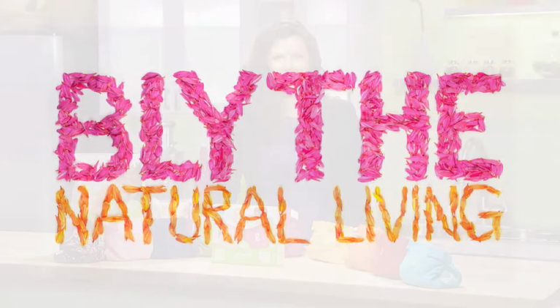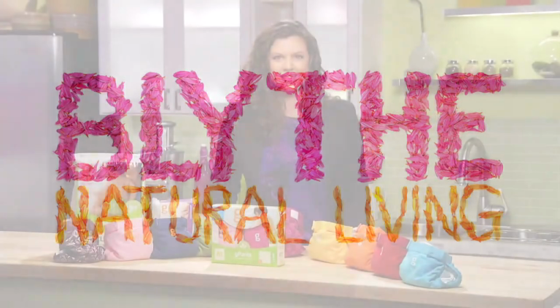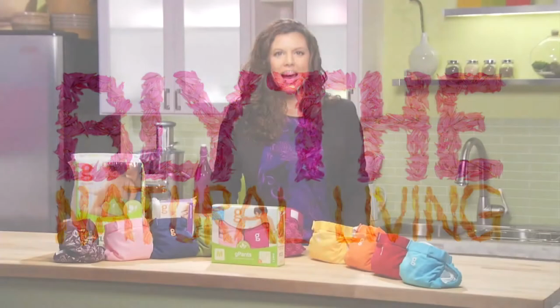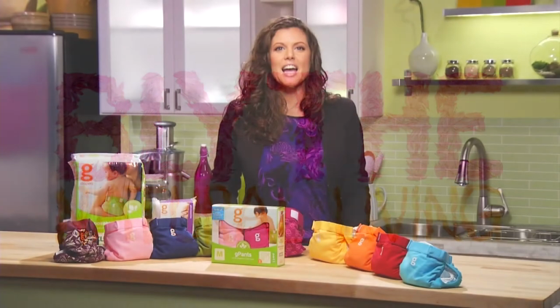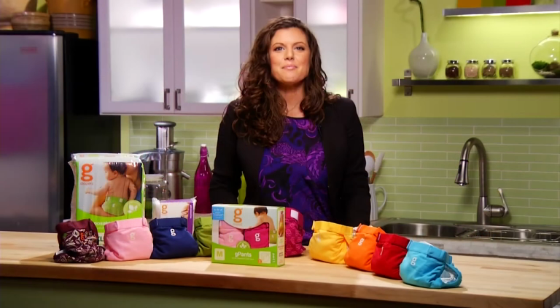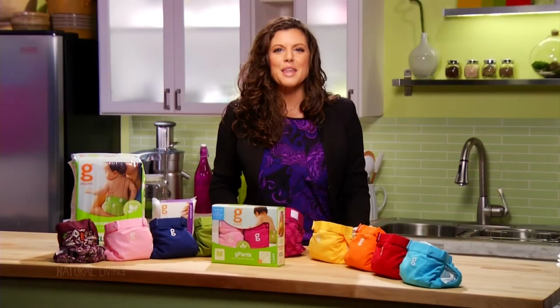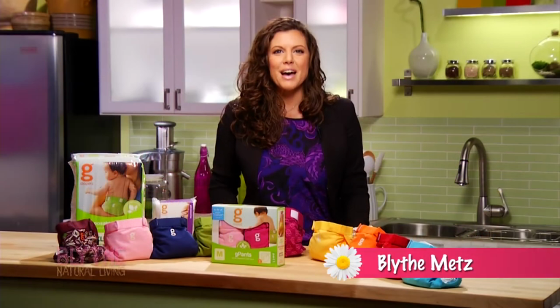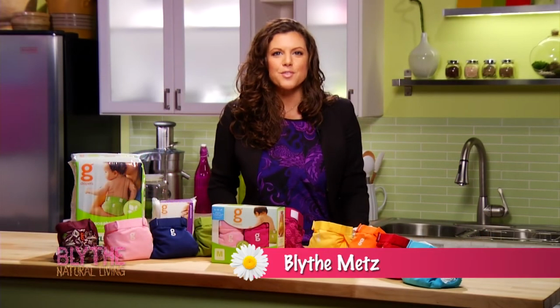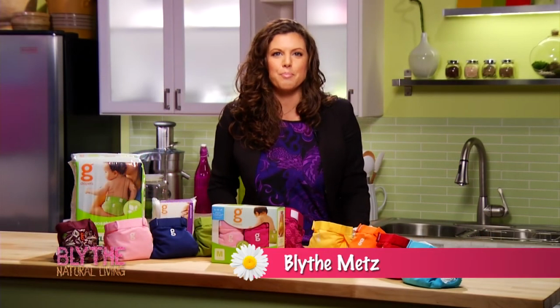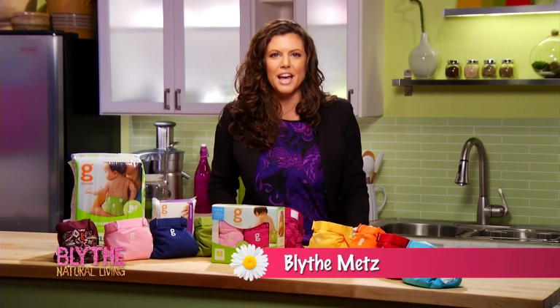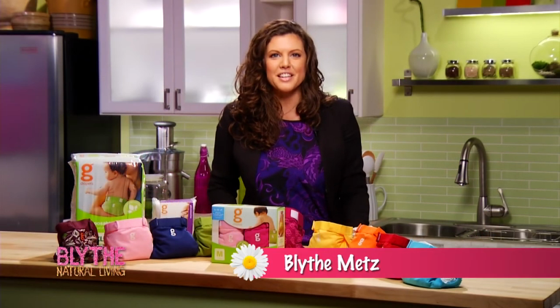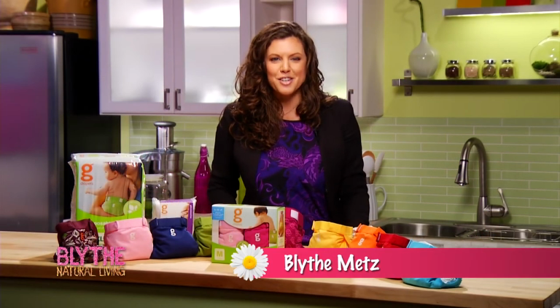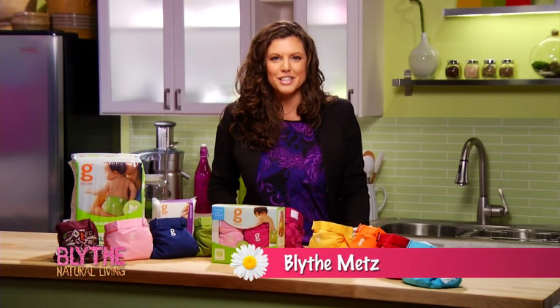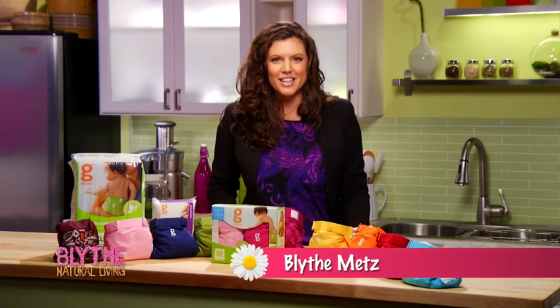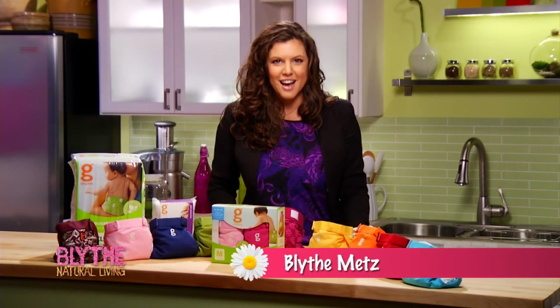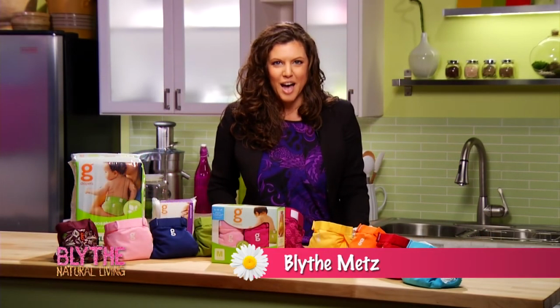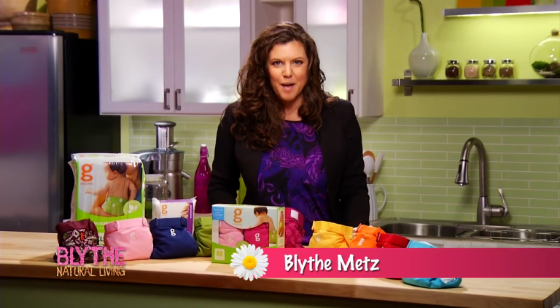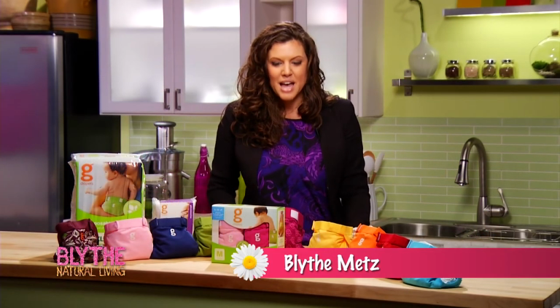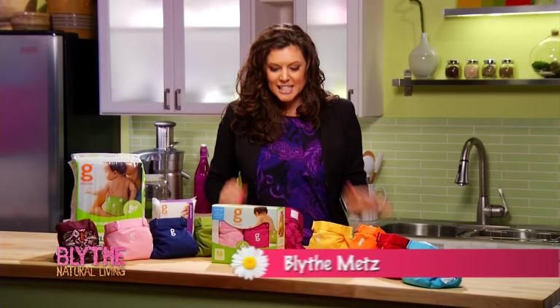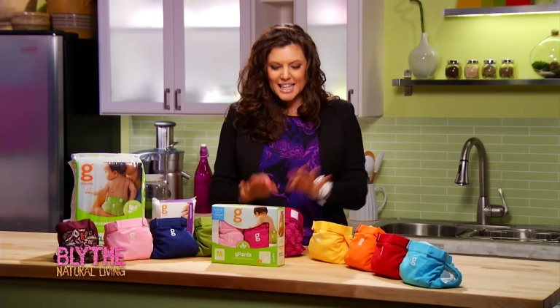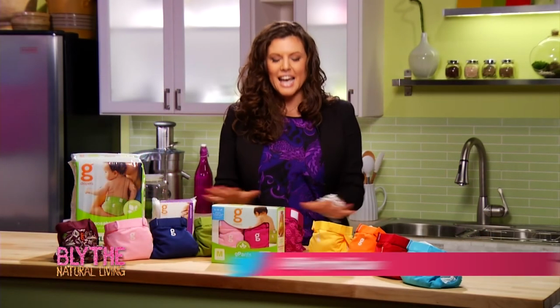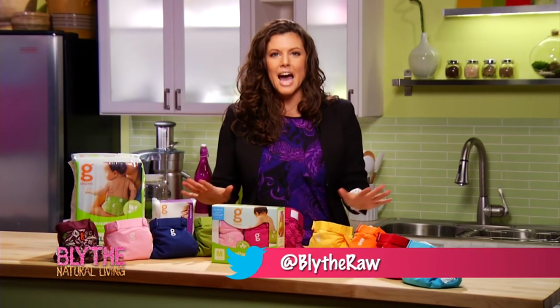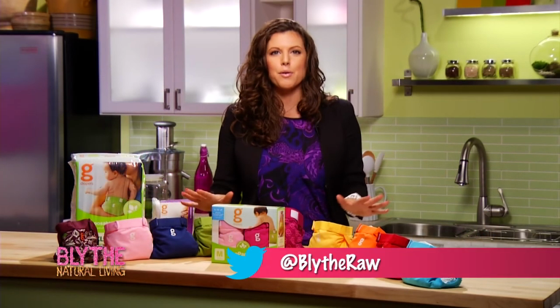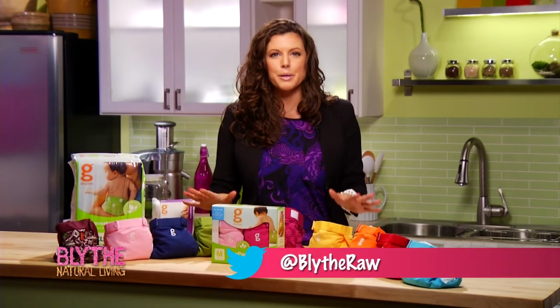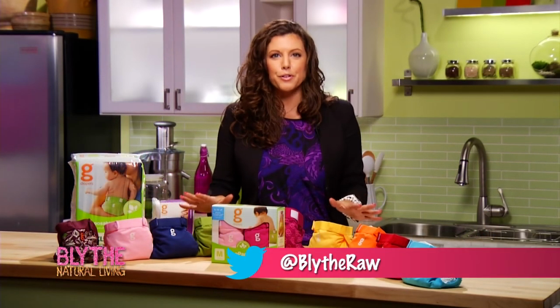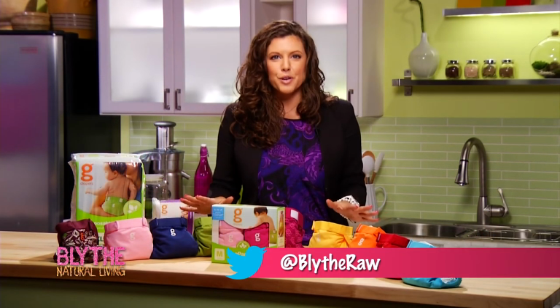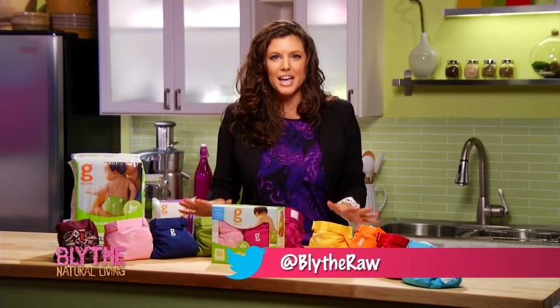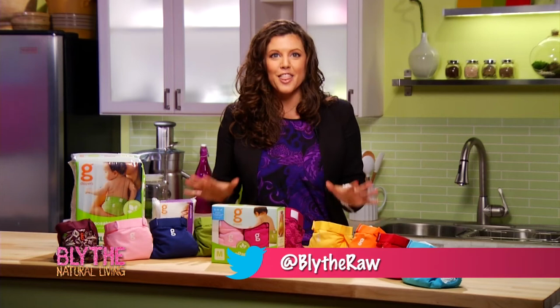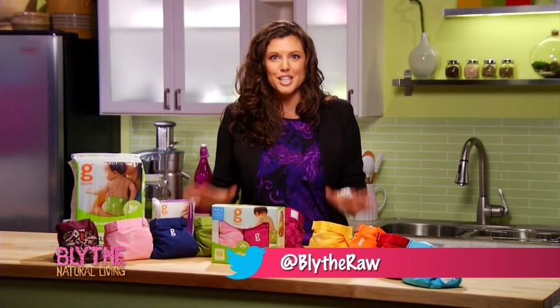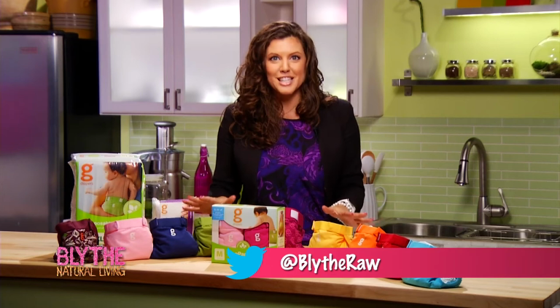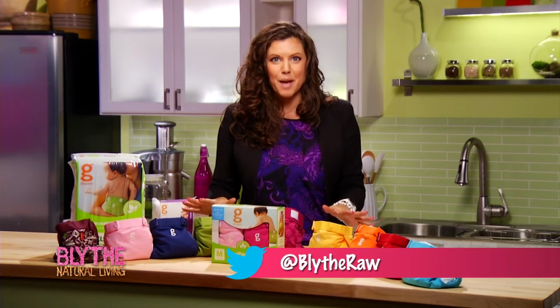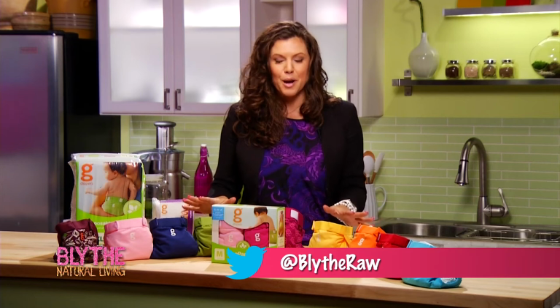Hi, I'm Blythe Metz from BlytheNaturalLiving.com. Today I will be reviewing the G Diaper.